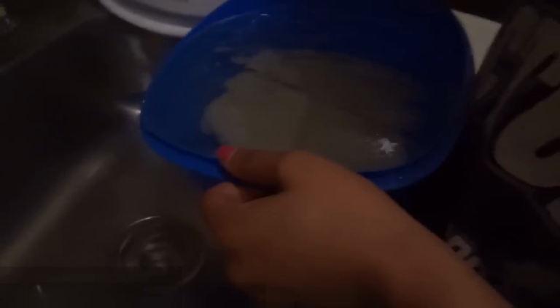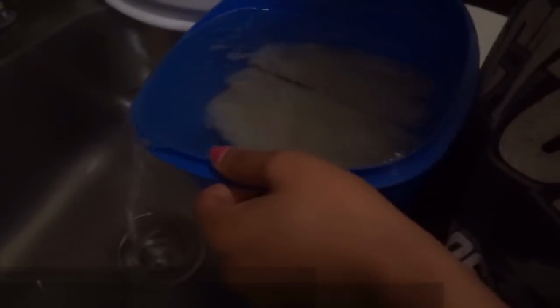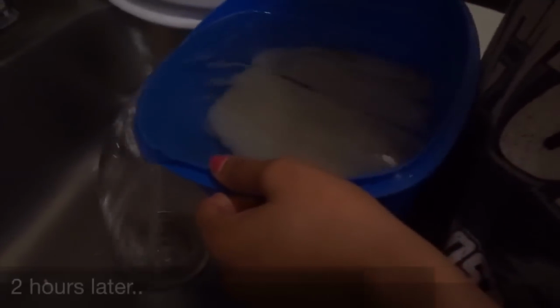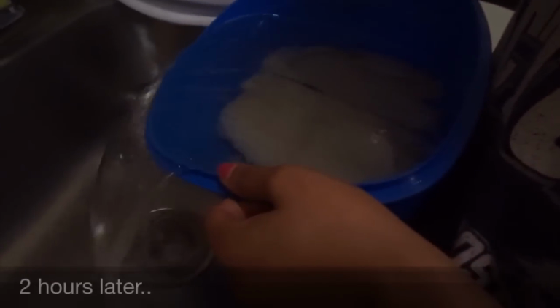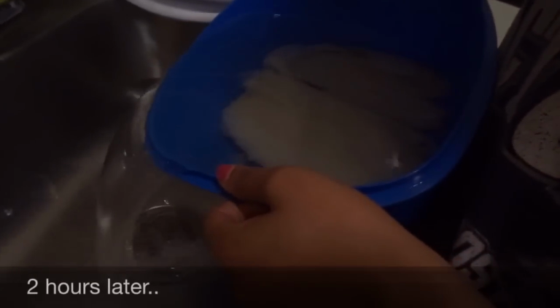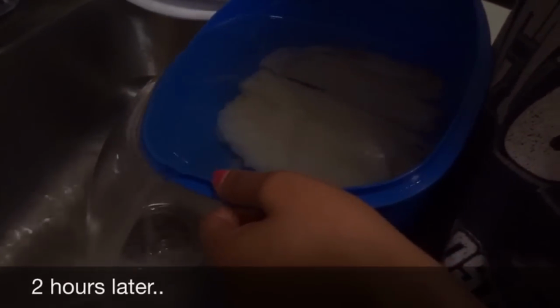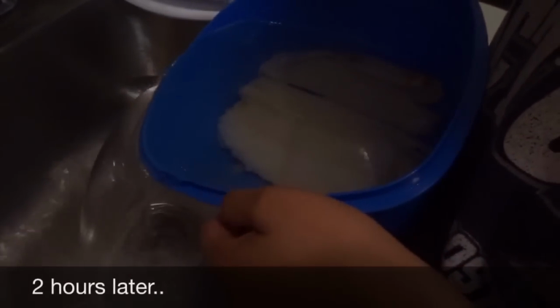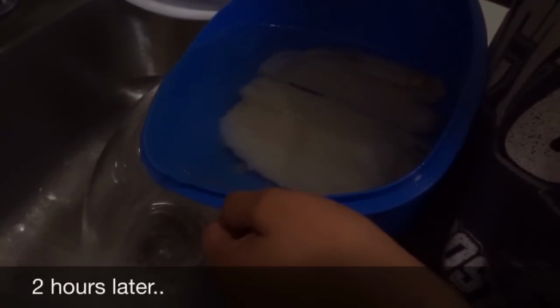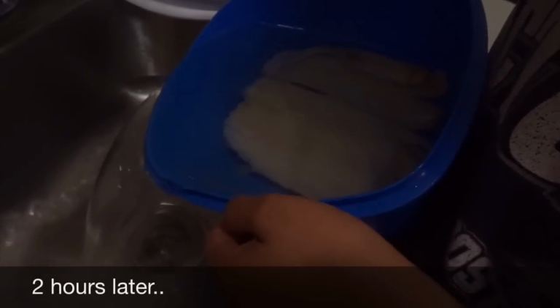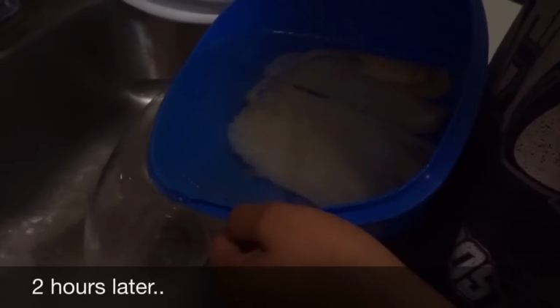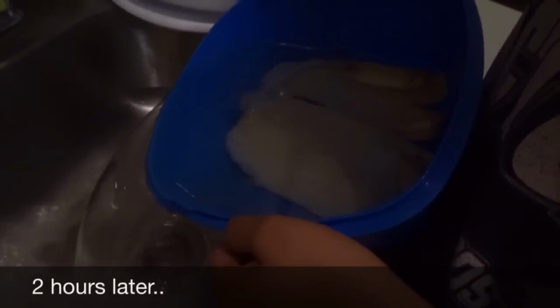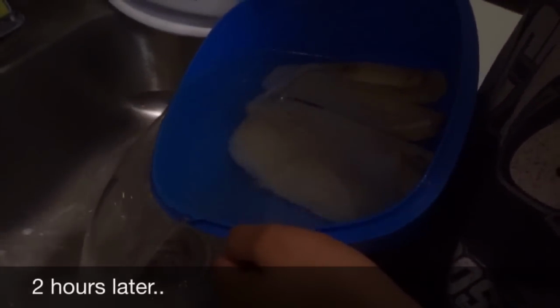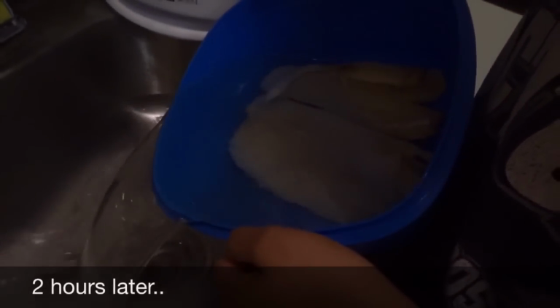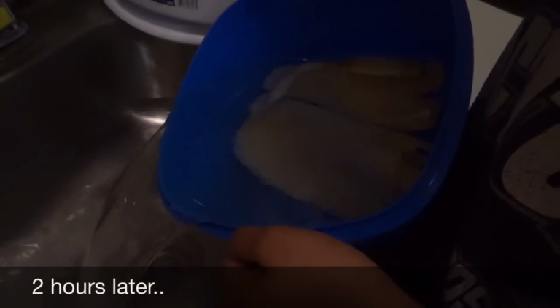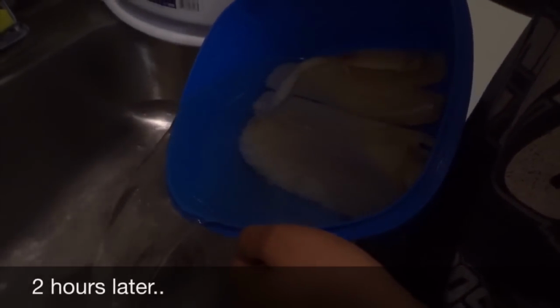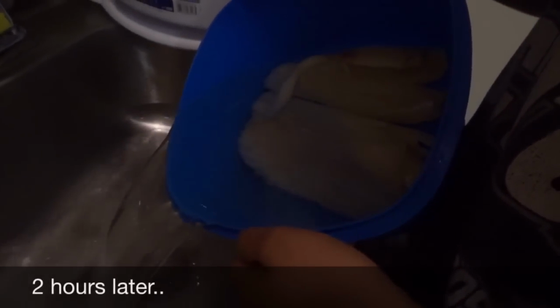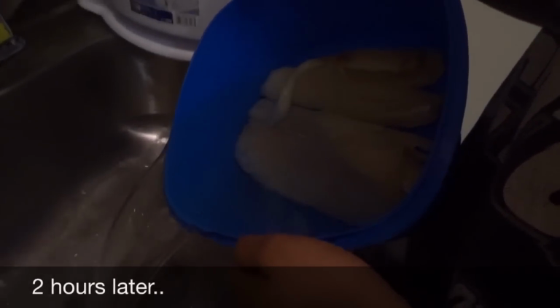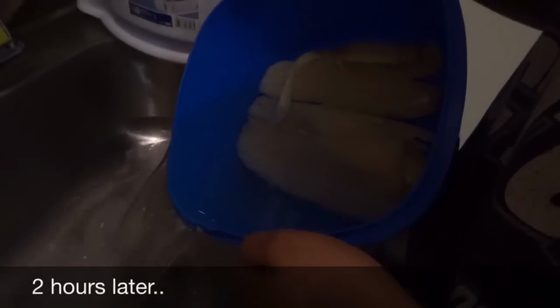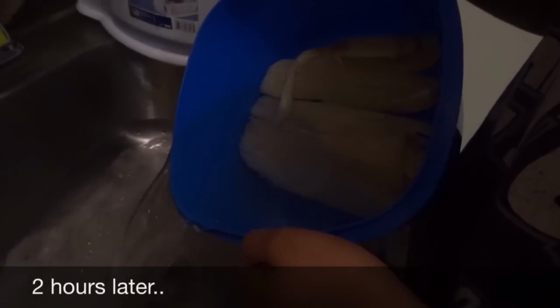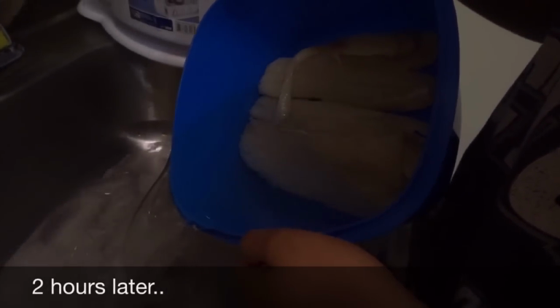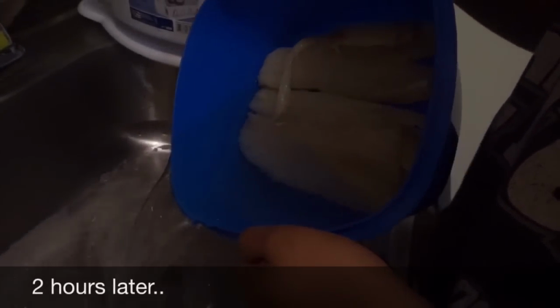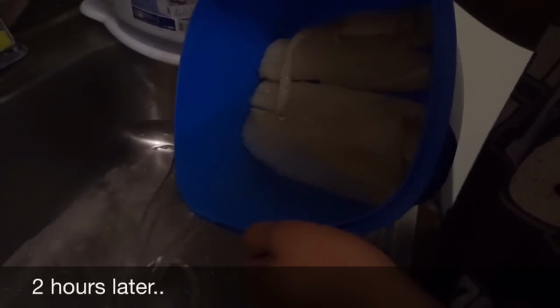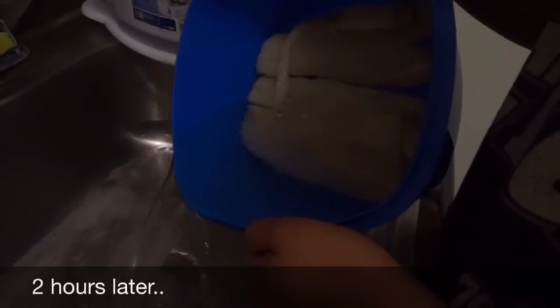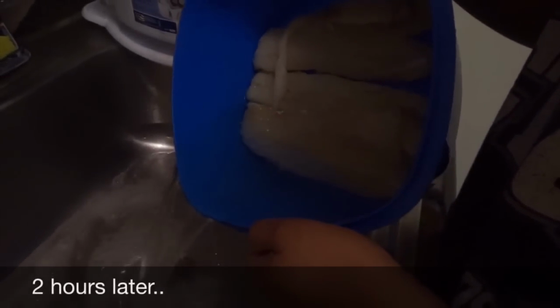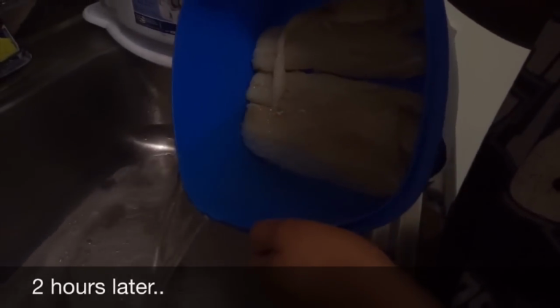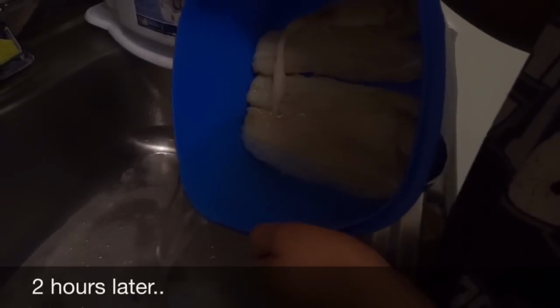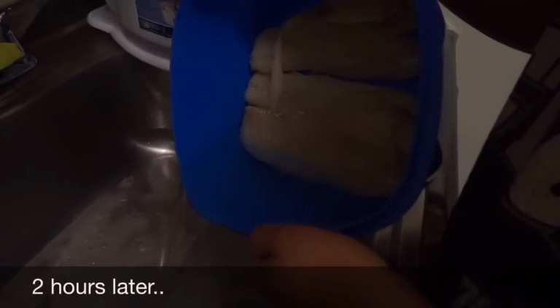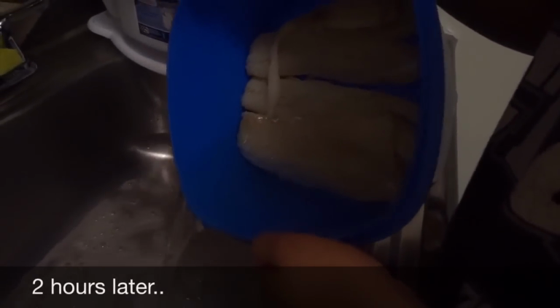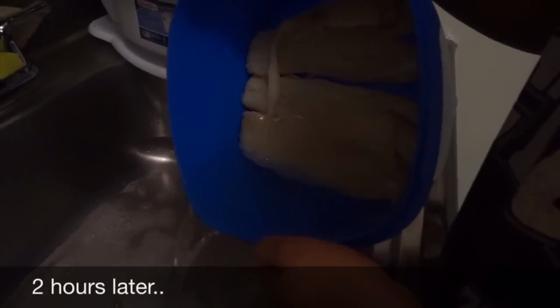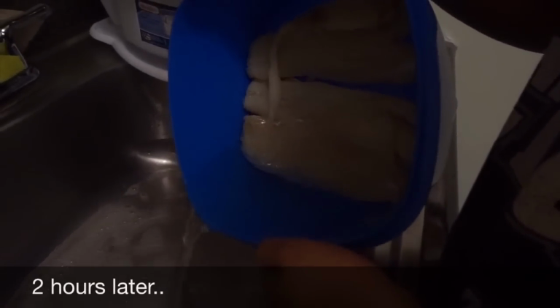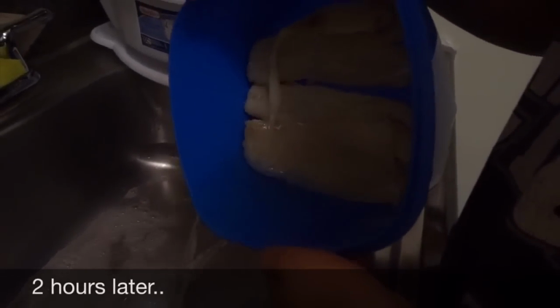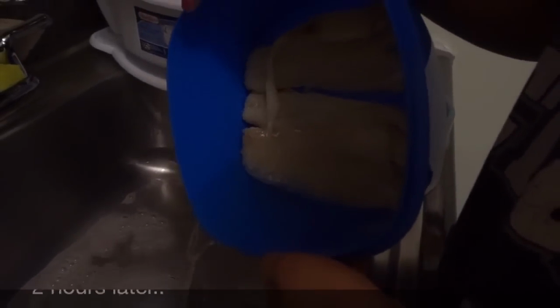After it's been sitting for two hours, I just throw off the water because I'm going to put fresh water to start boiling it.